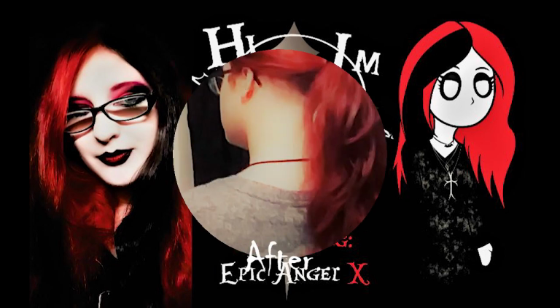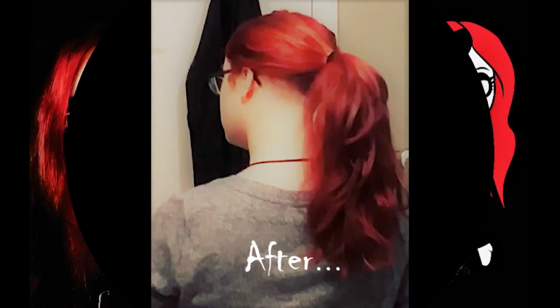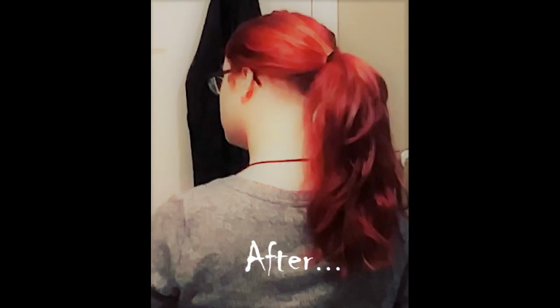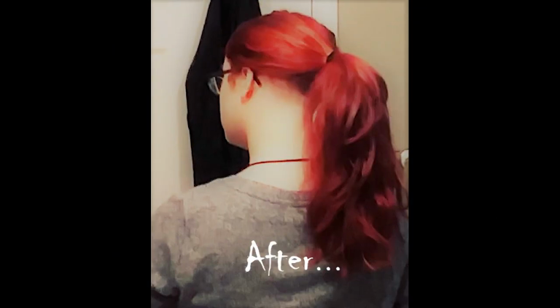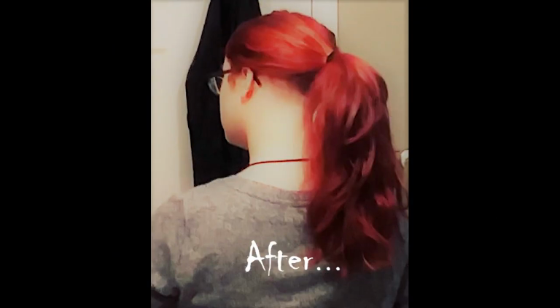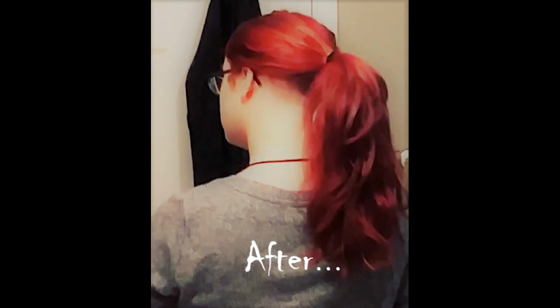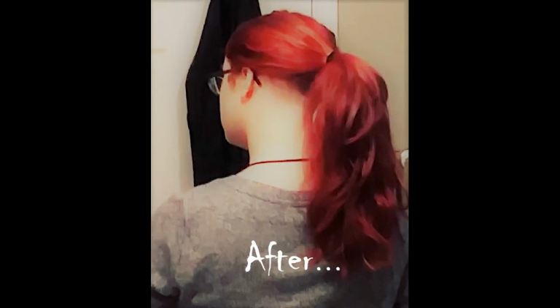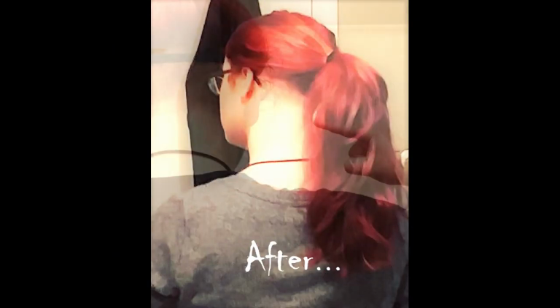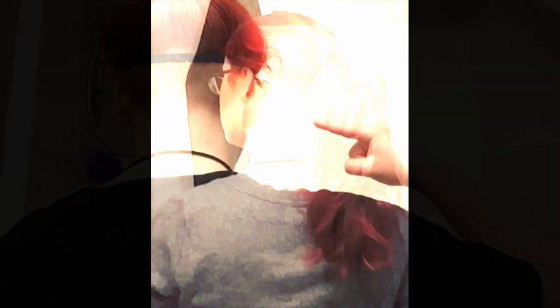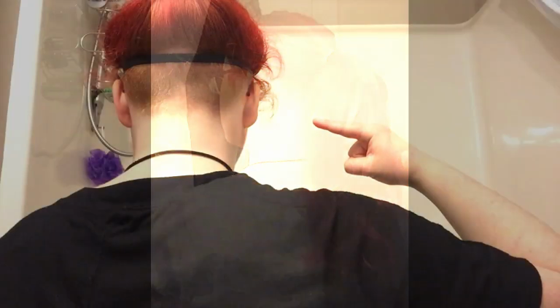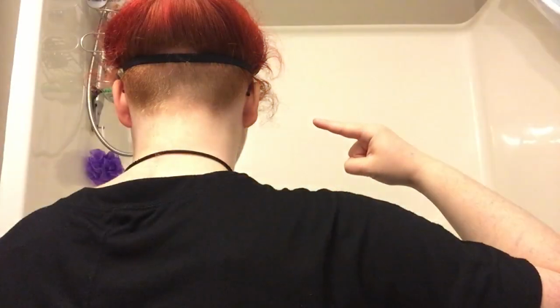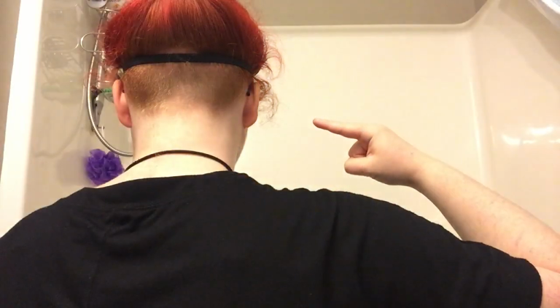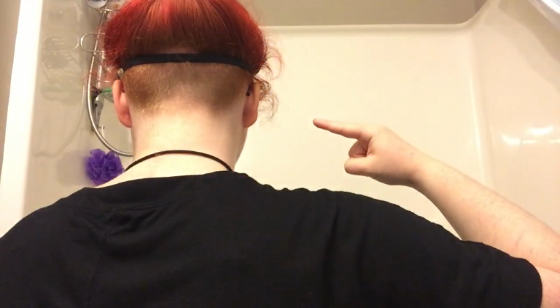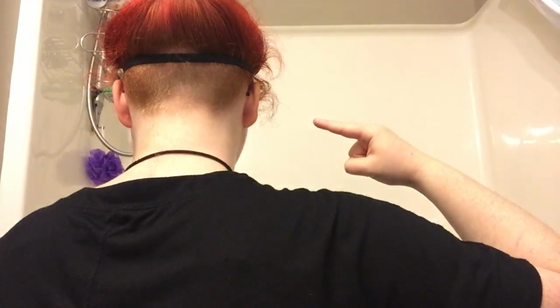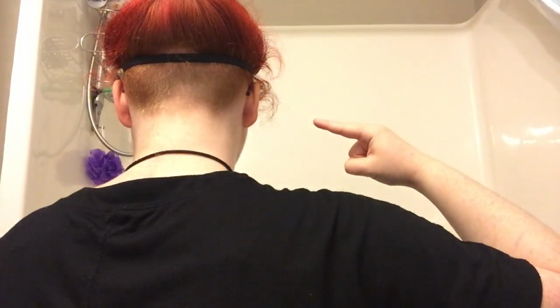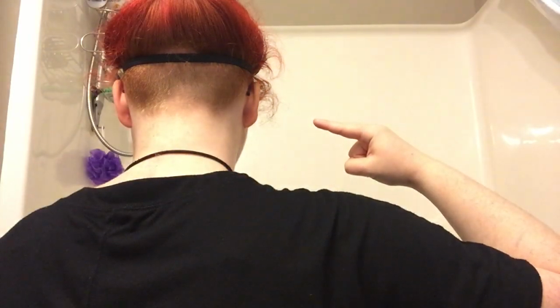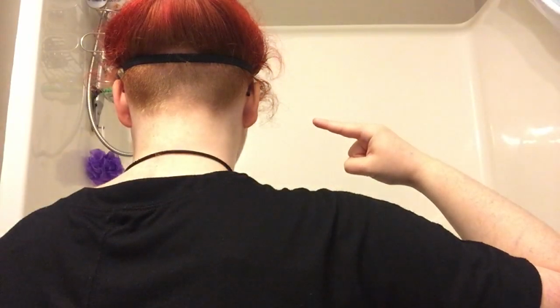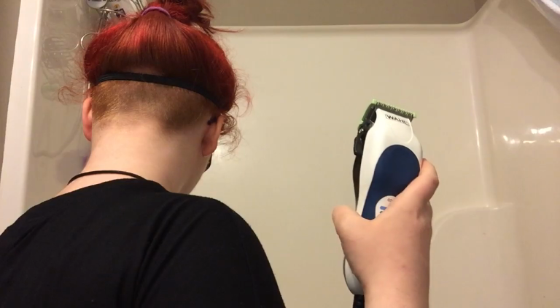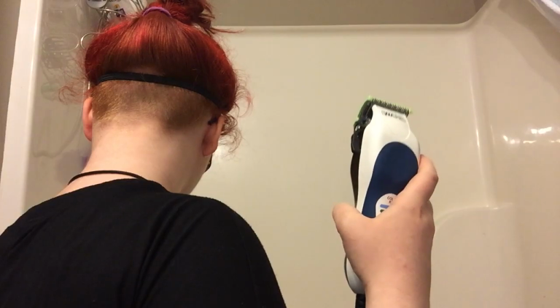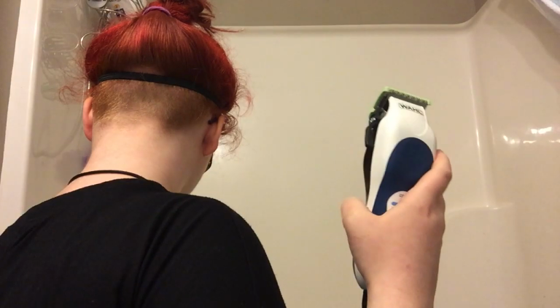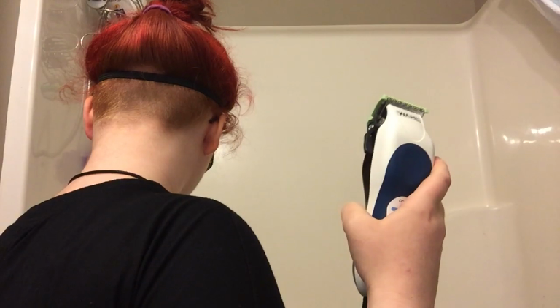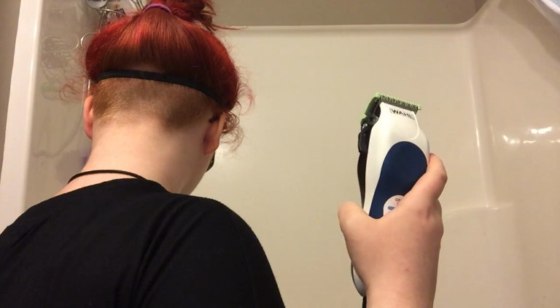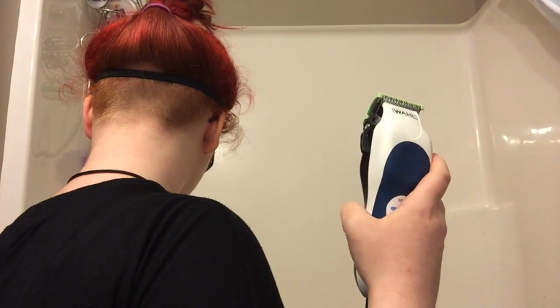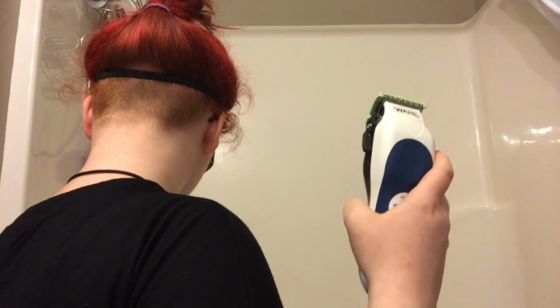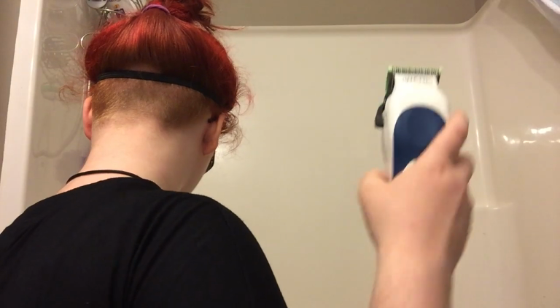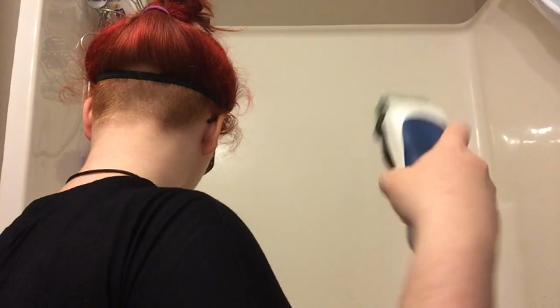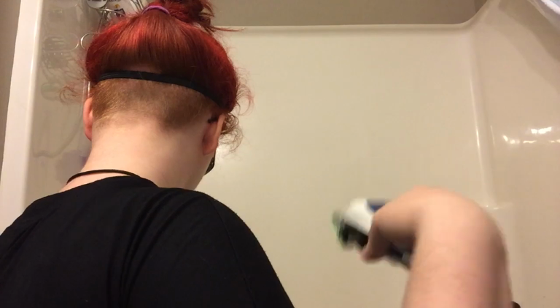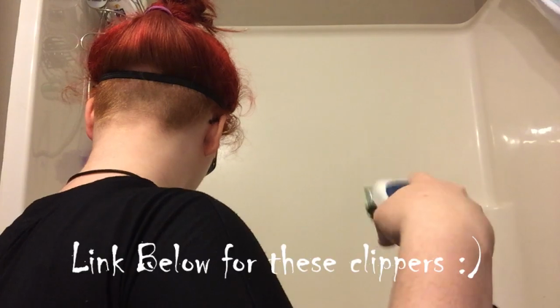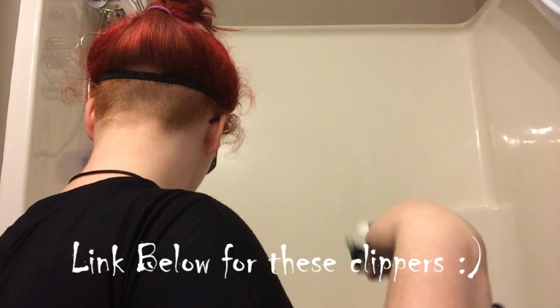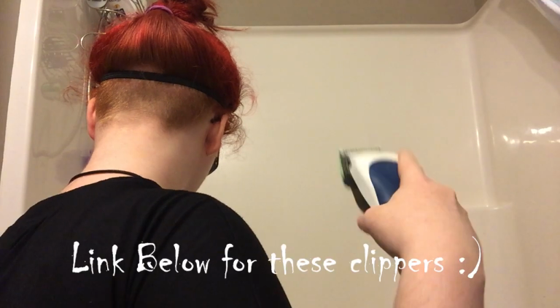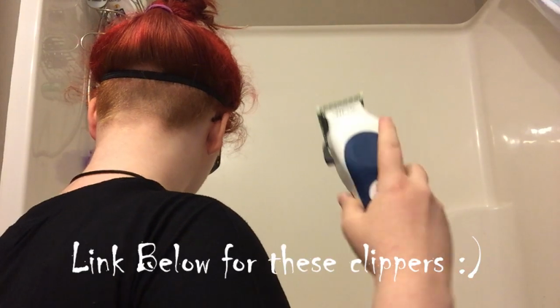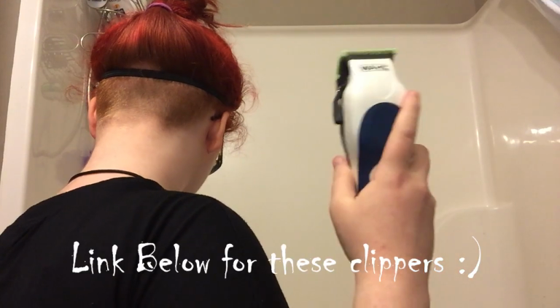Hey there, it's Danica again. So as you can see here, my ginger hair is growing back out, so it's time to cut it back down.